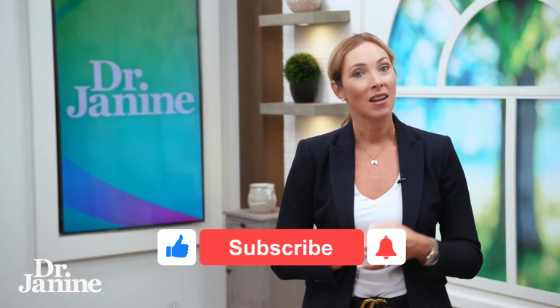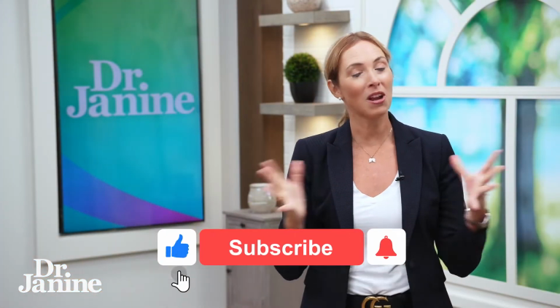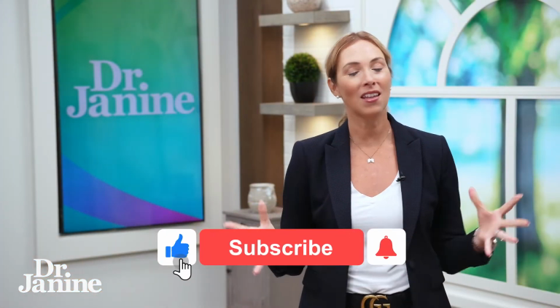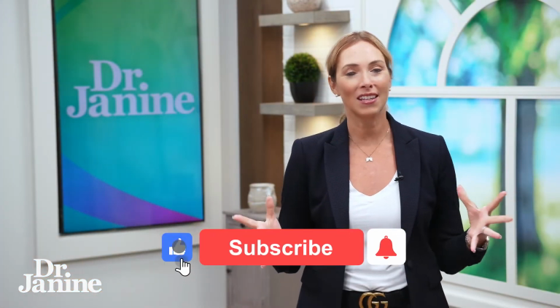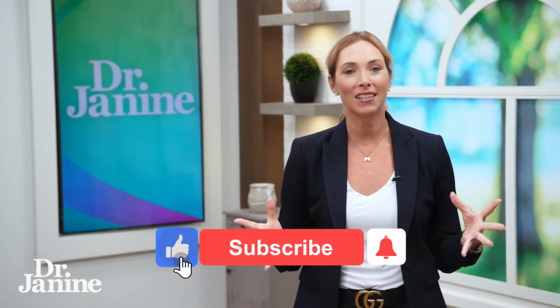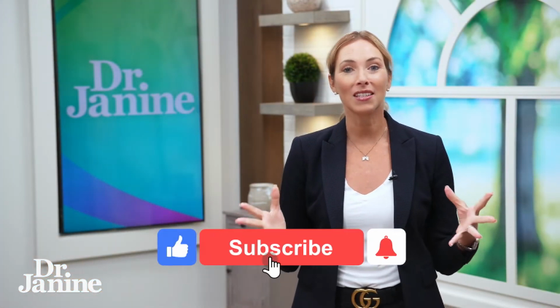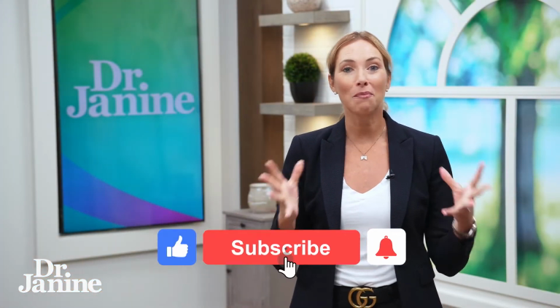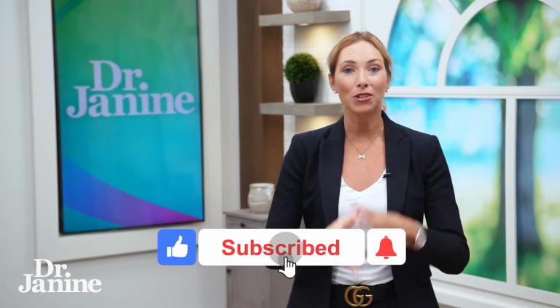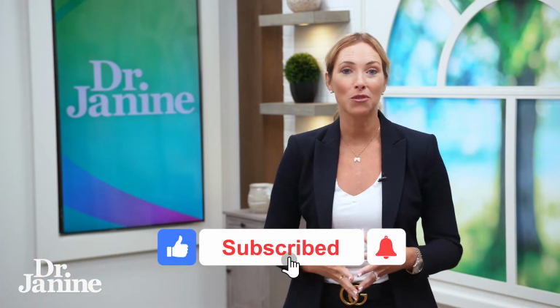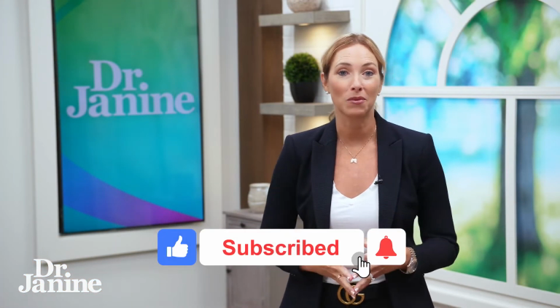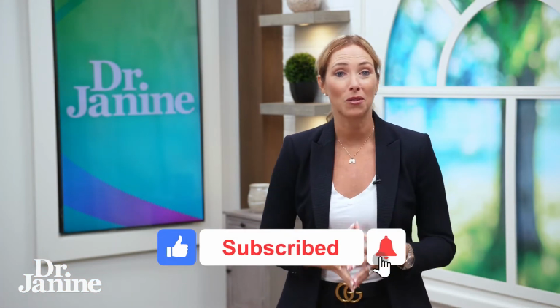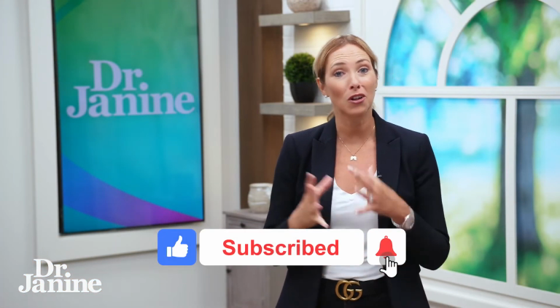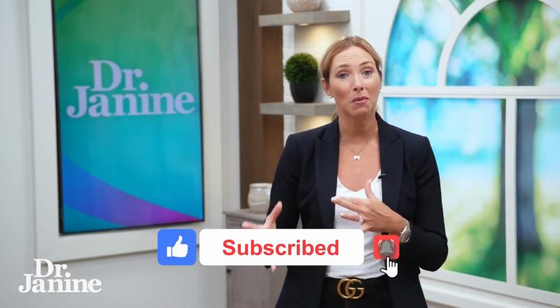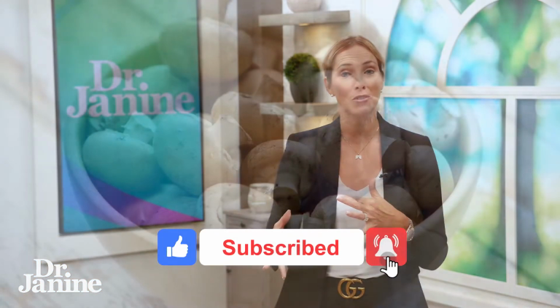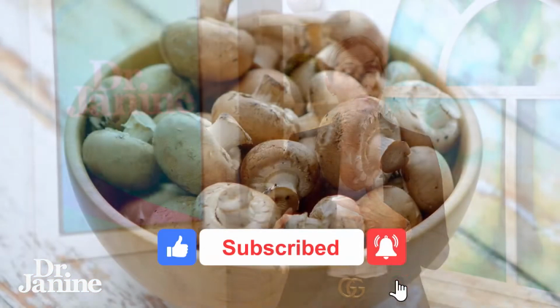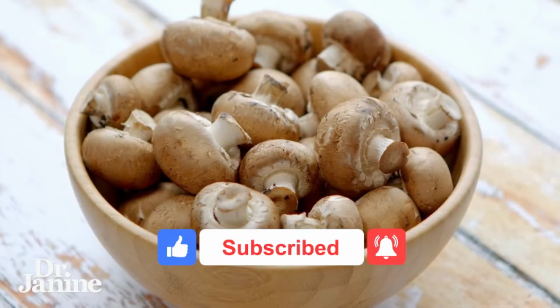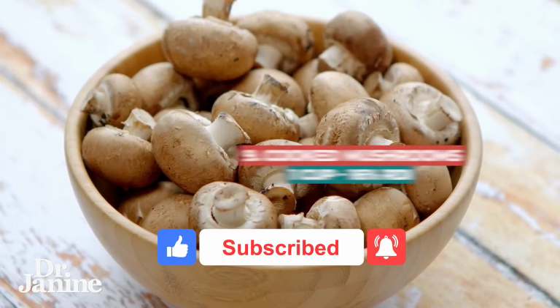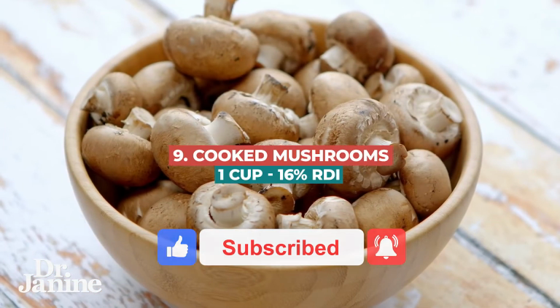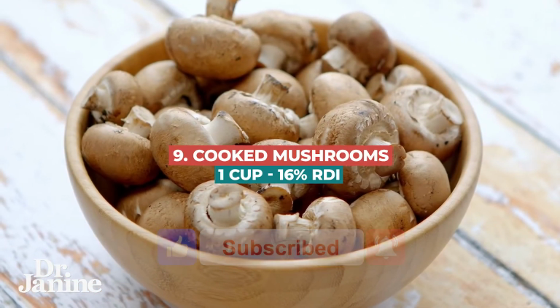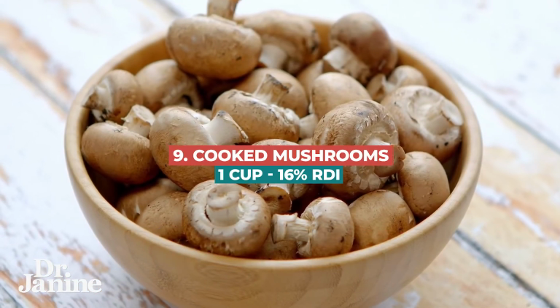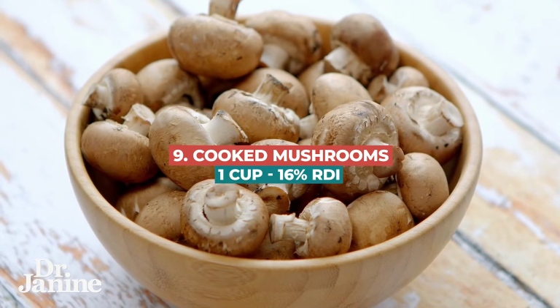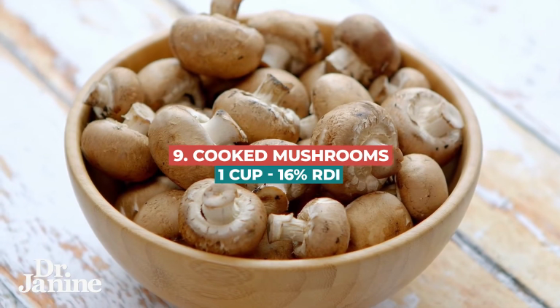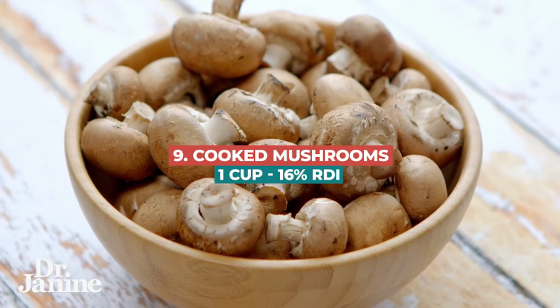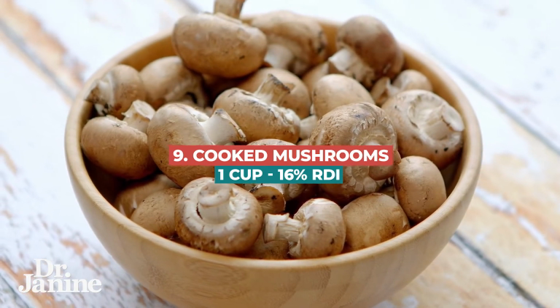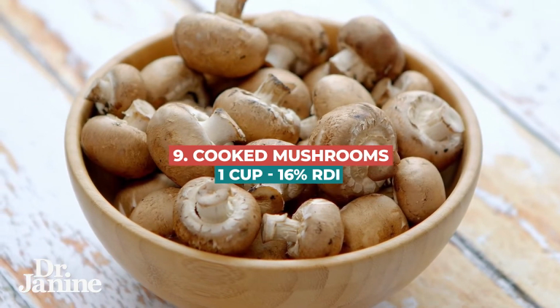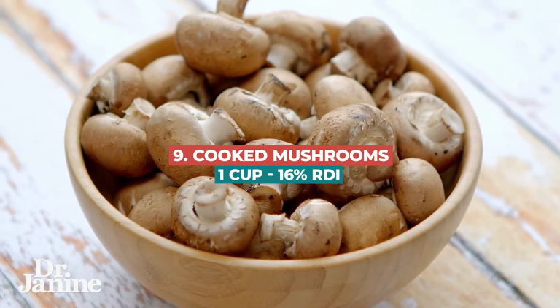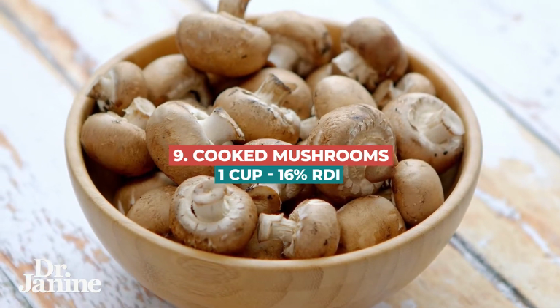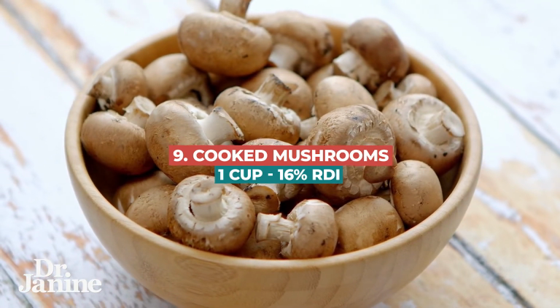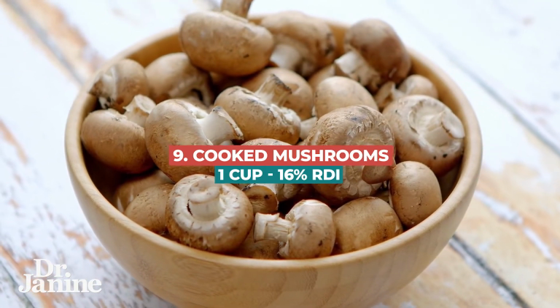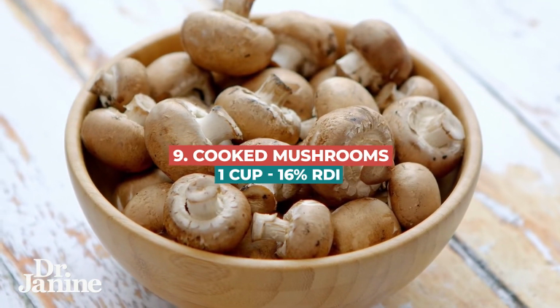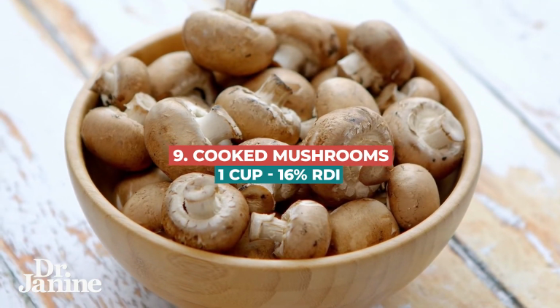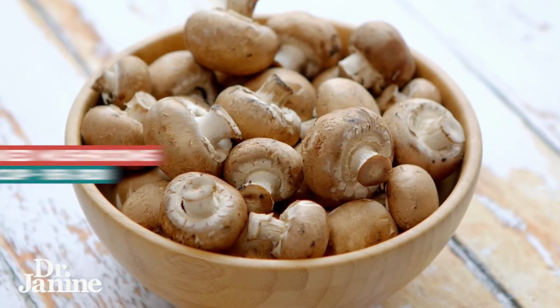Number nine on the list is mushrooms. Cooked mushrooms, about a cup, will give you 16% of the RDI.